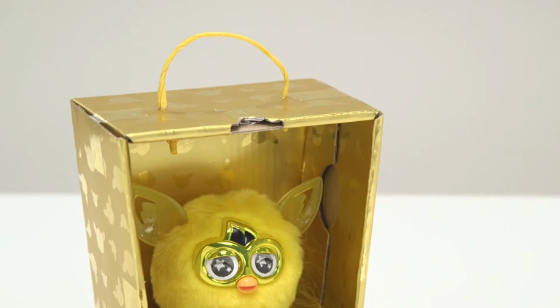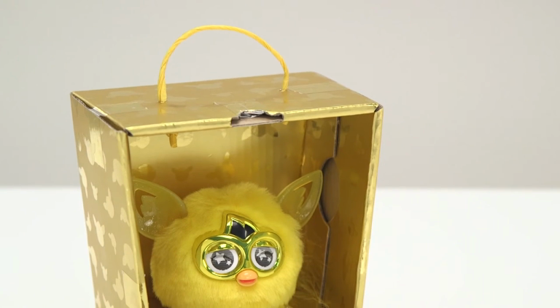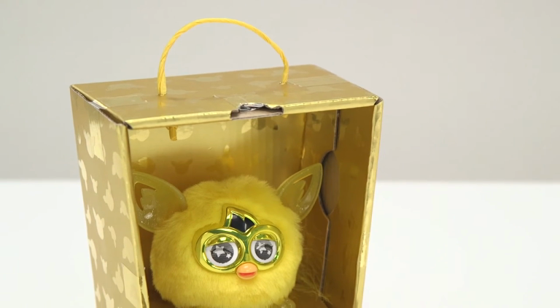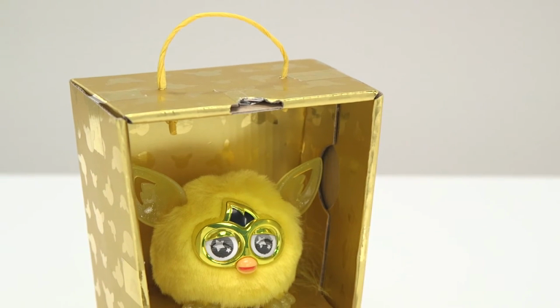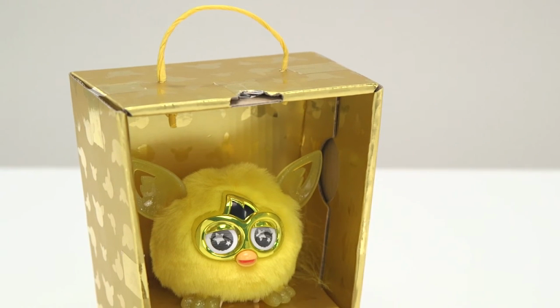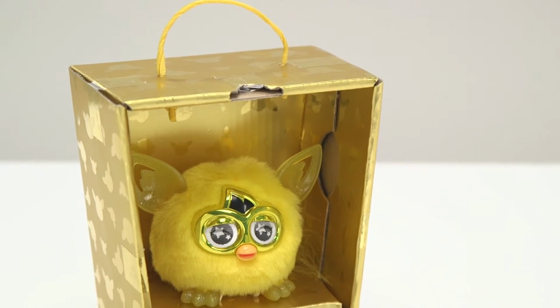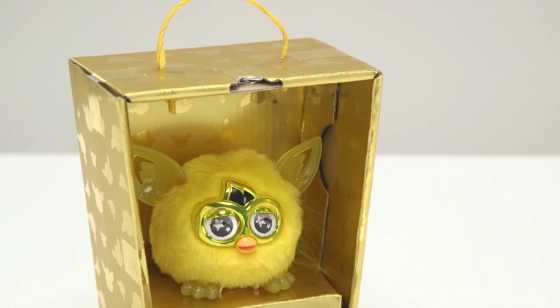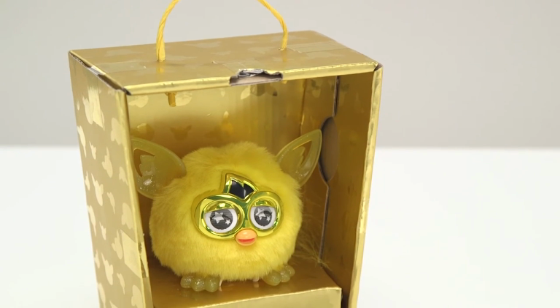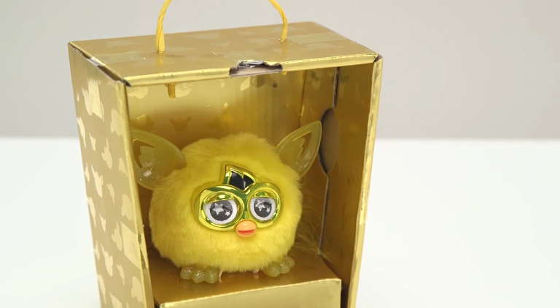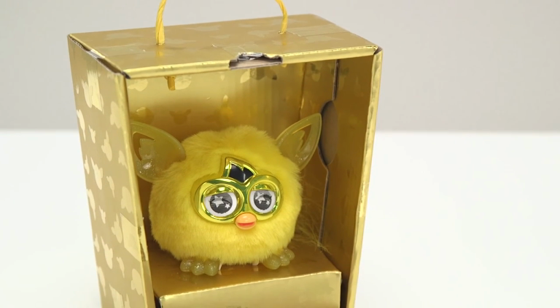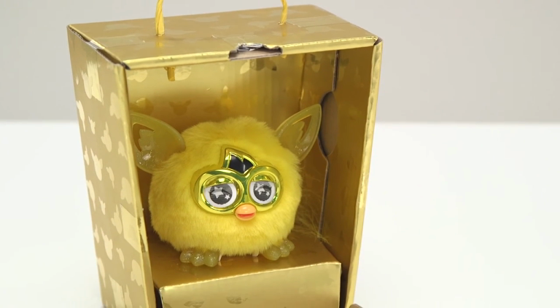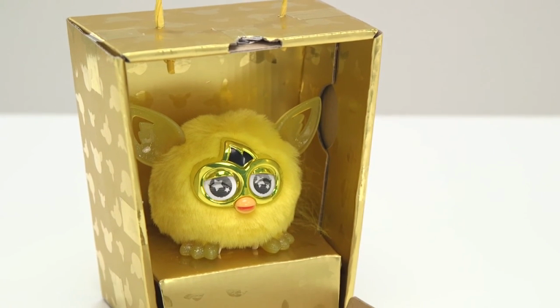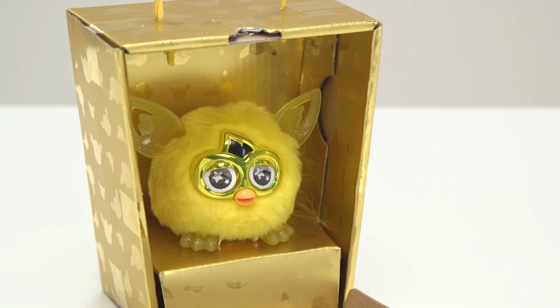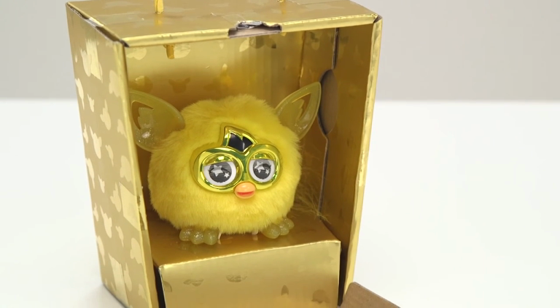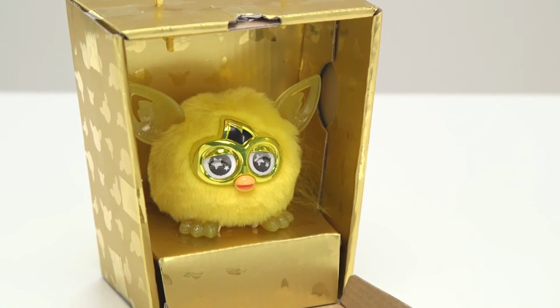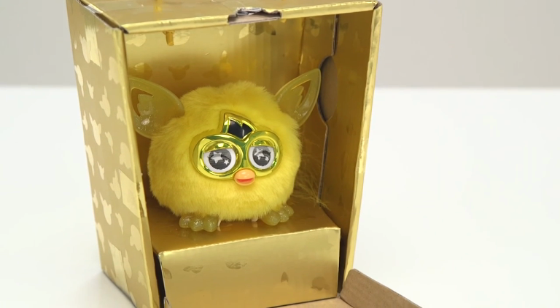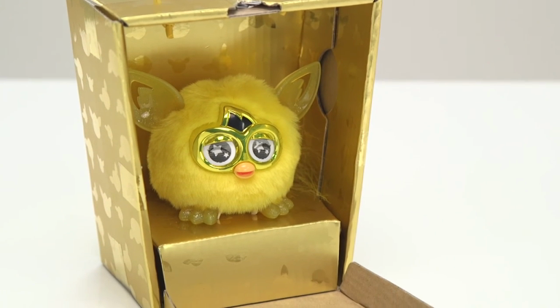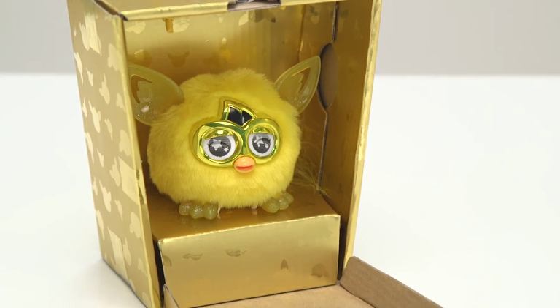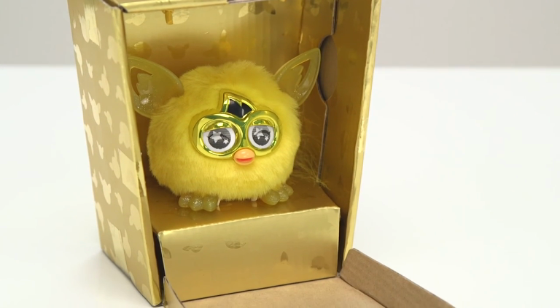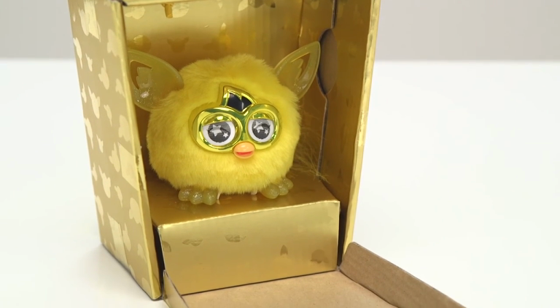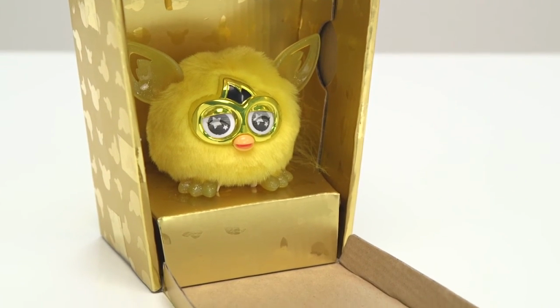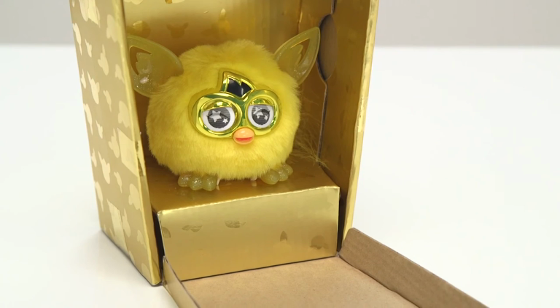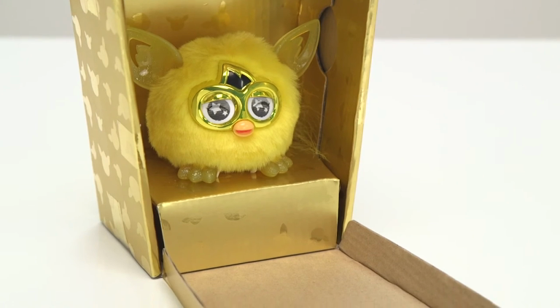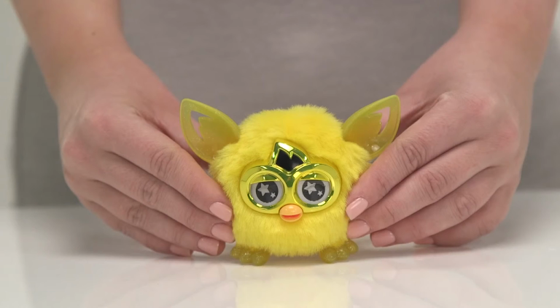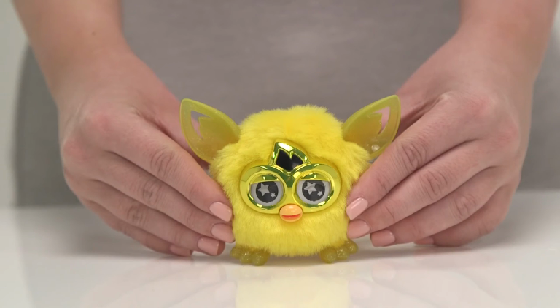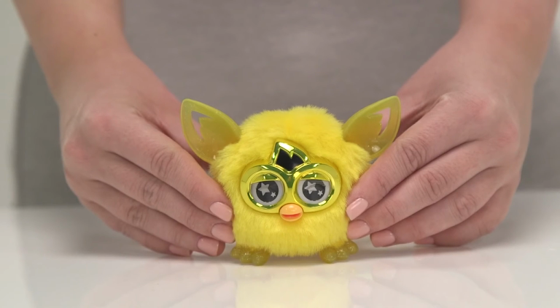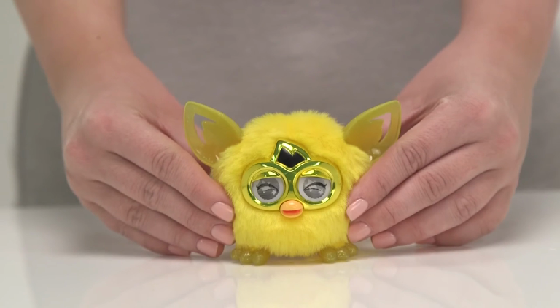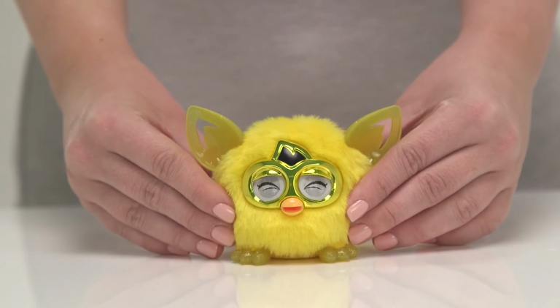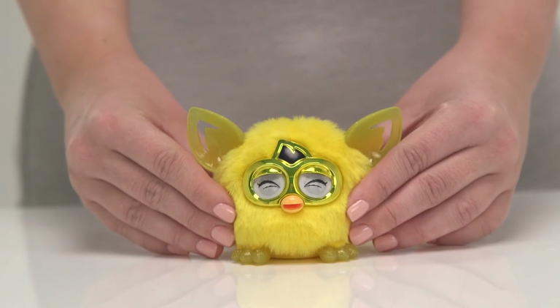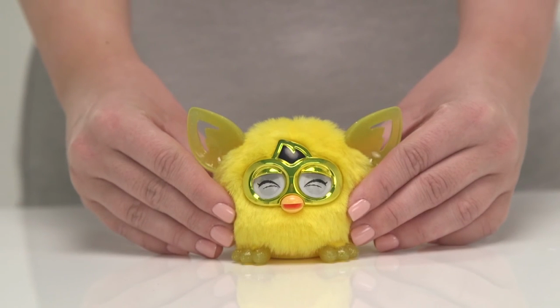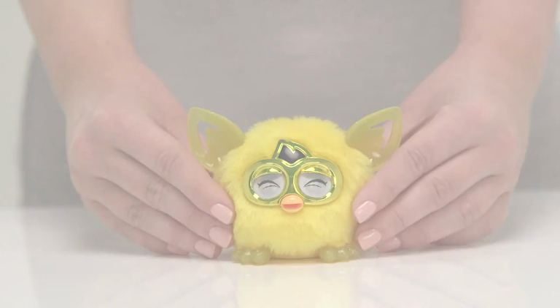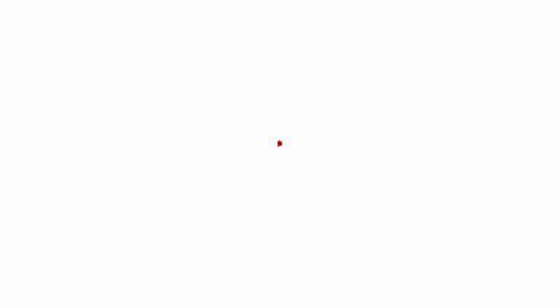We hope you've enjoyed unboxing the Golden Furbling. It's had a busy day so we think it's time for a nap now.